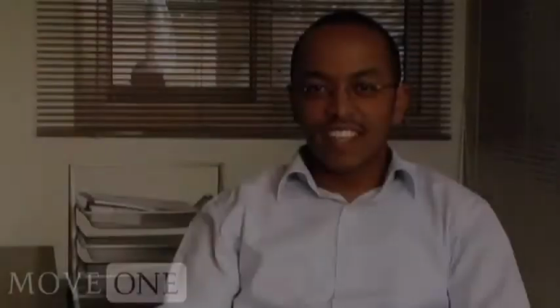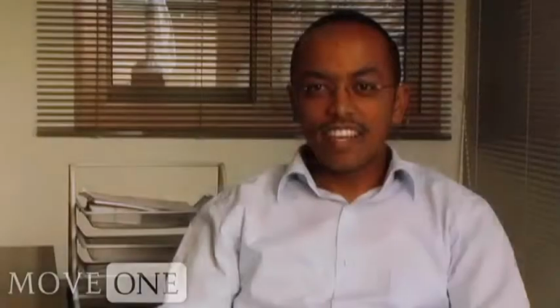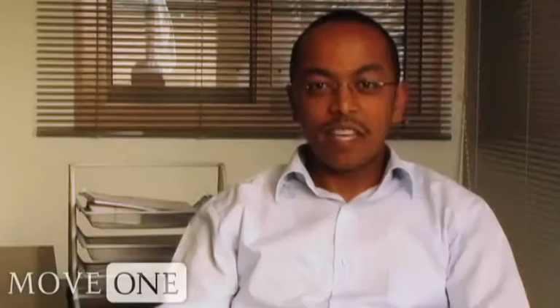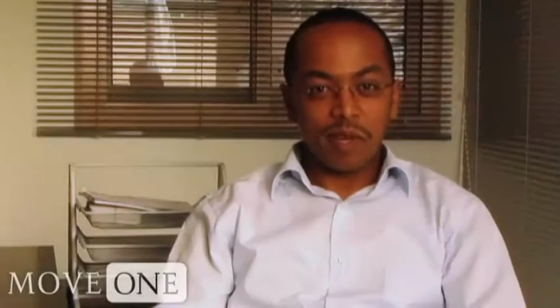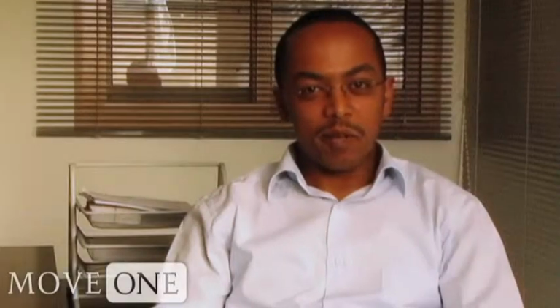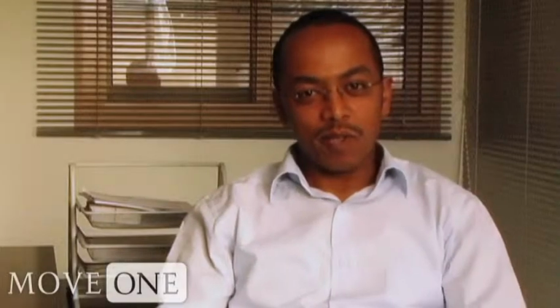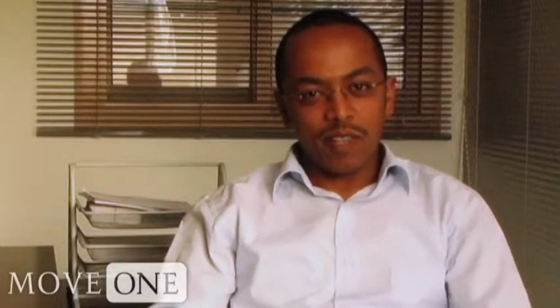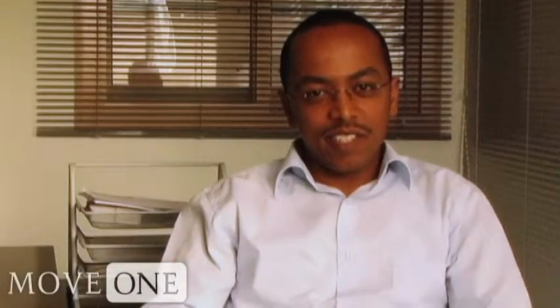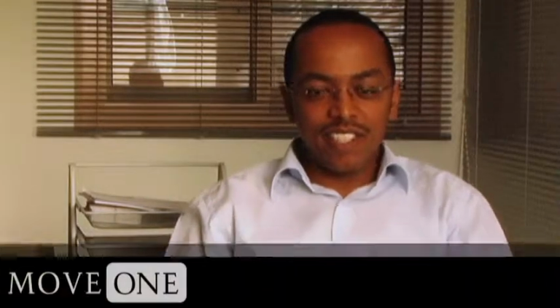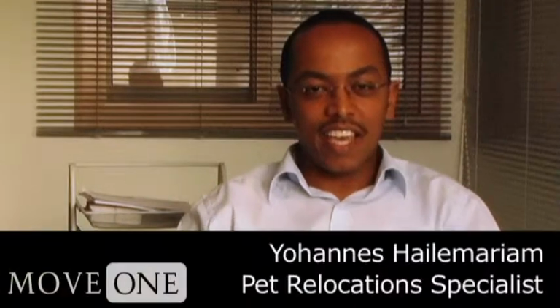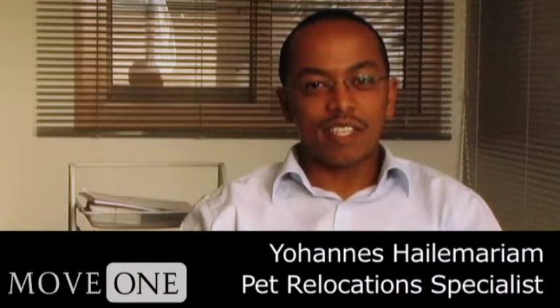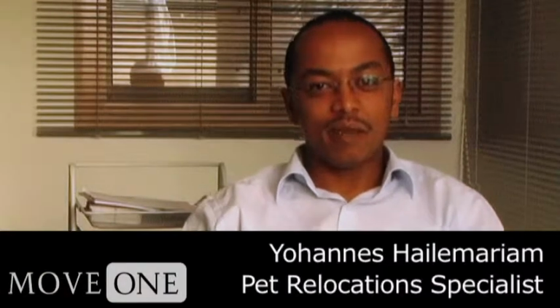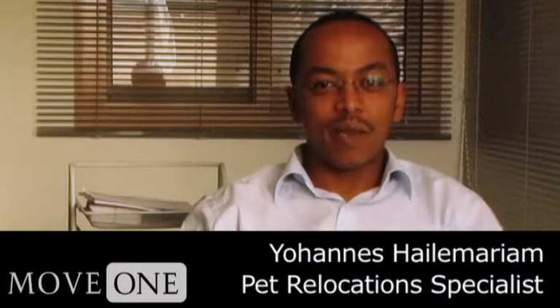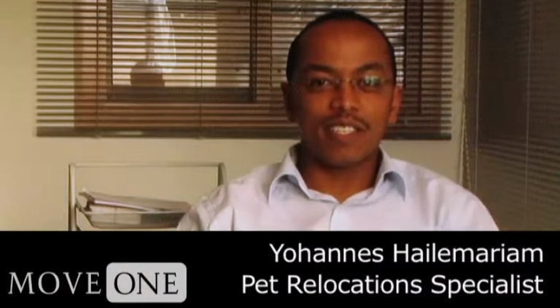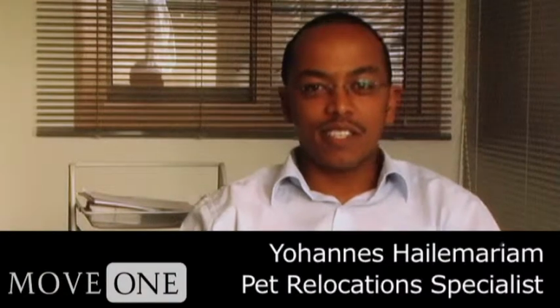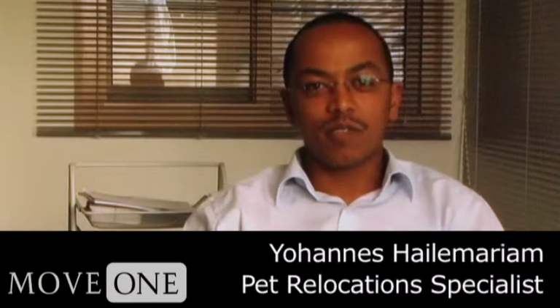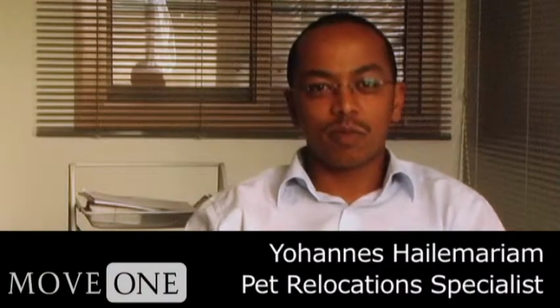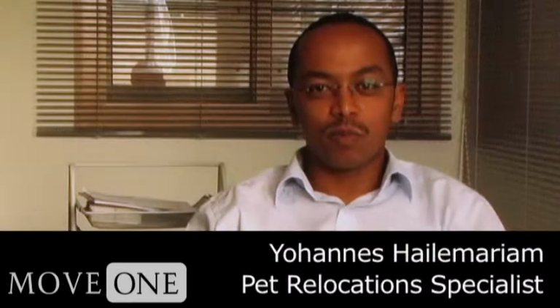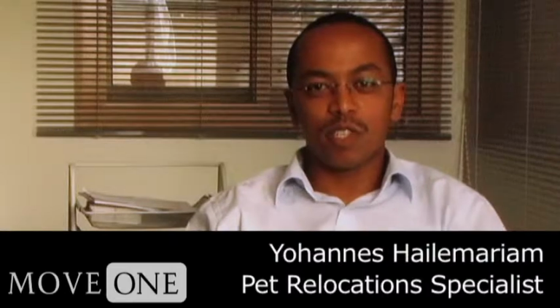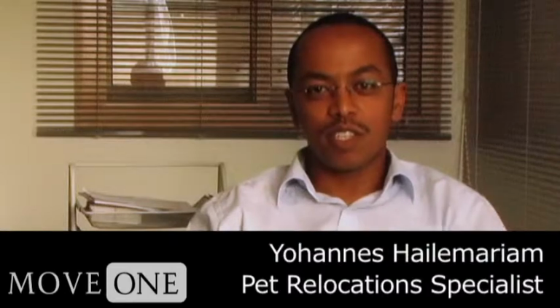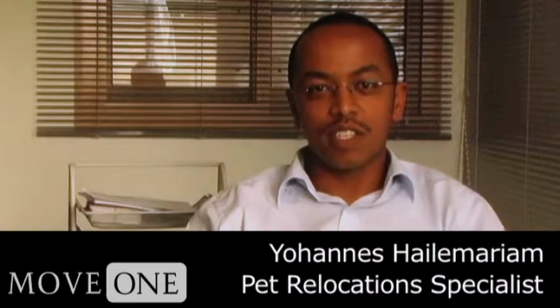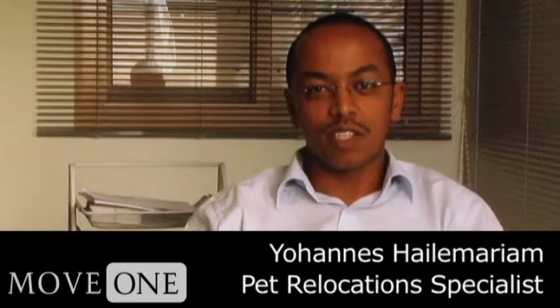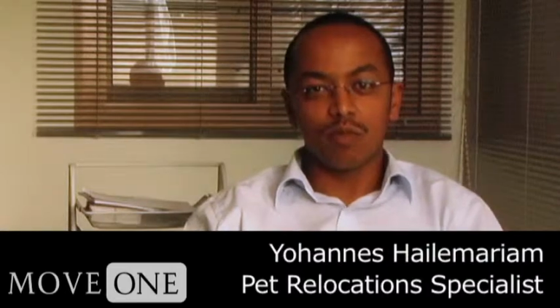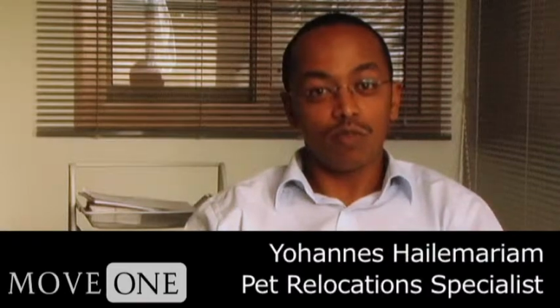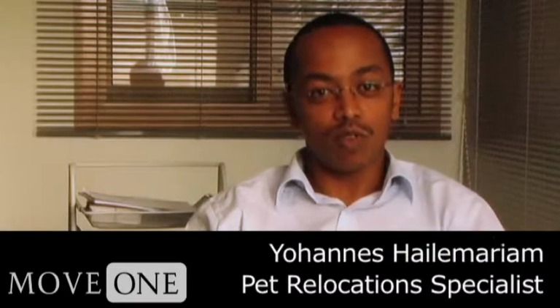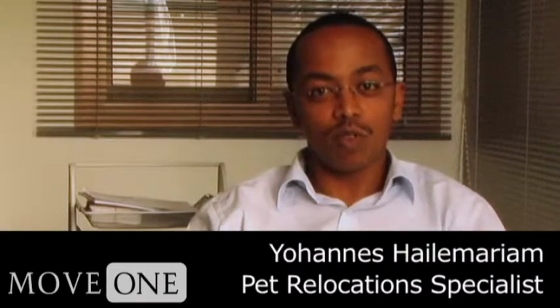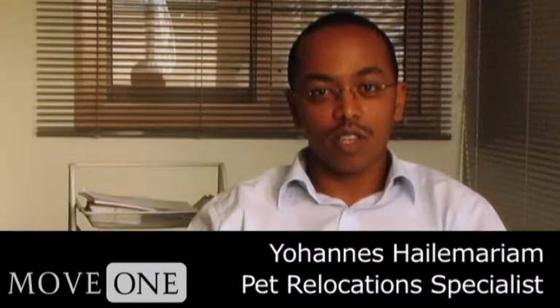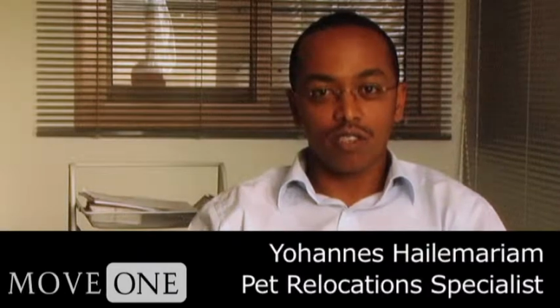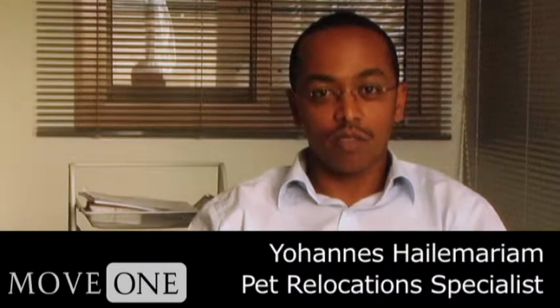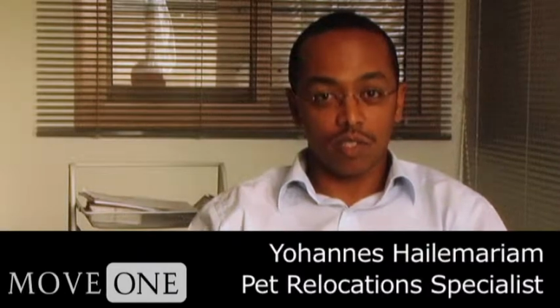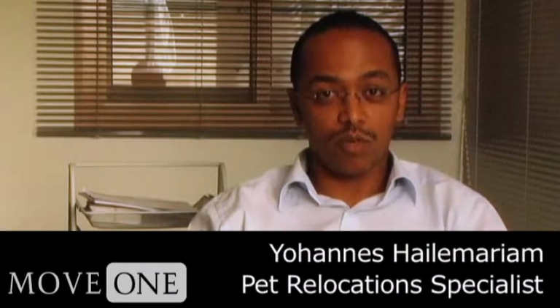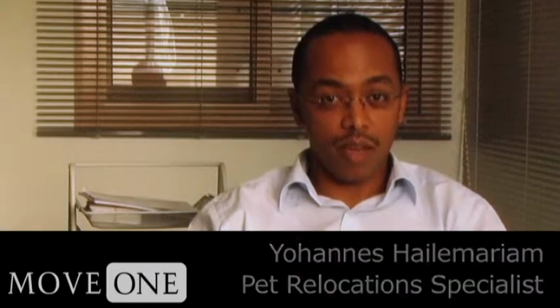Hi, my name is Johannes. I handle pet transportation and move-on relocations office, Dubai.